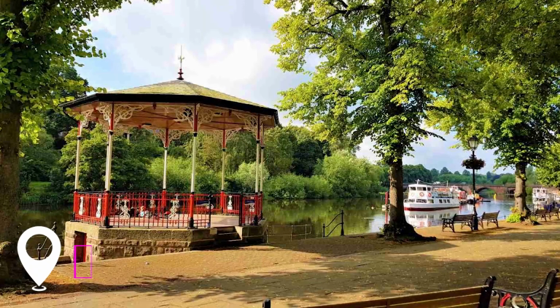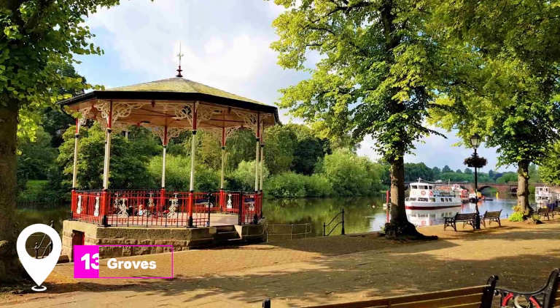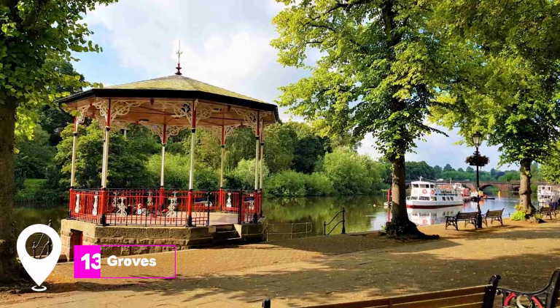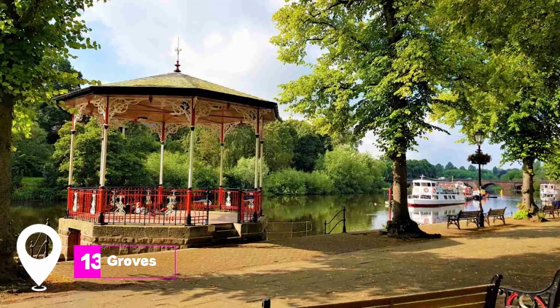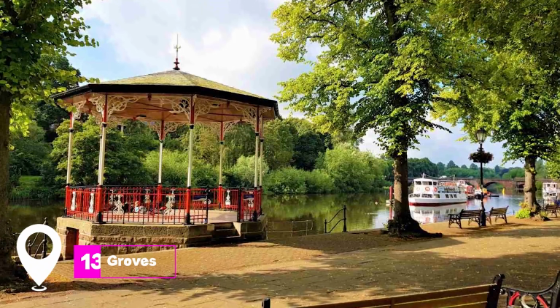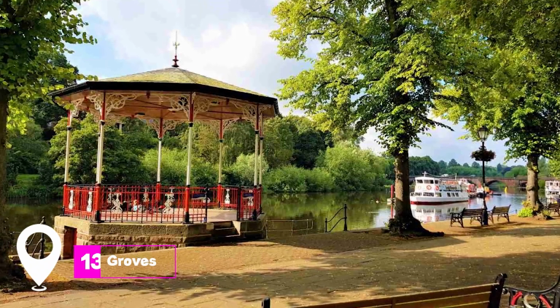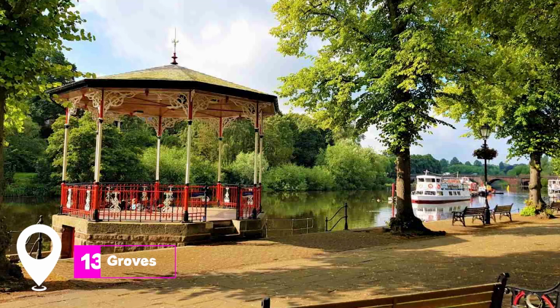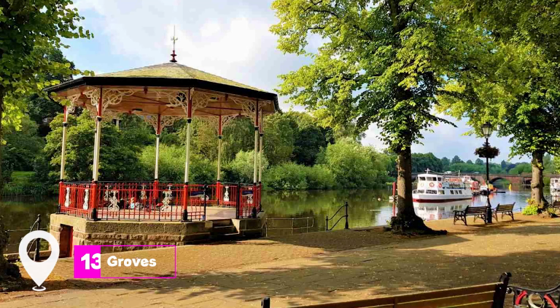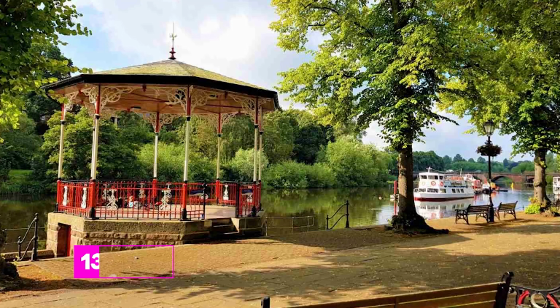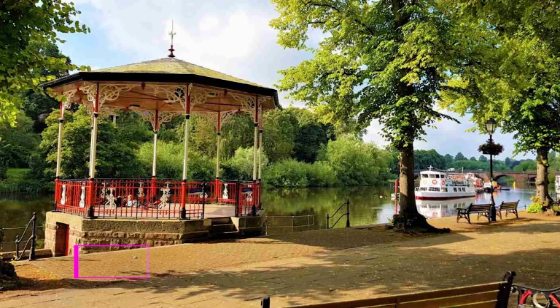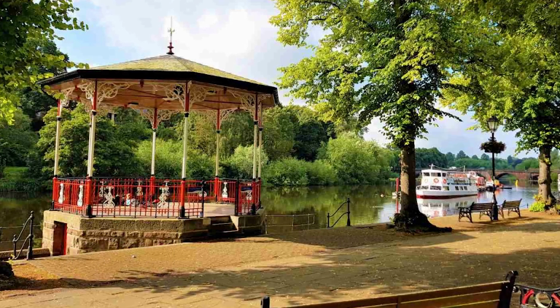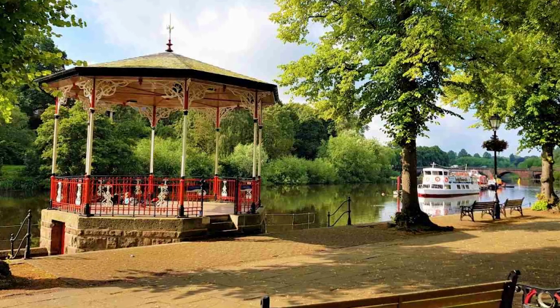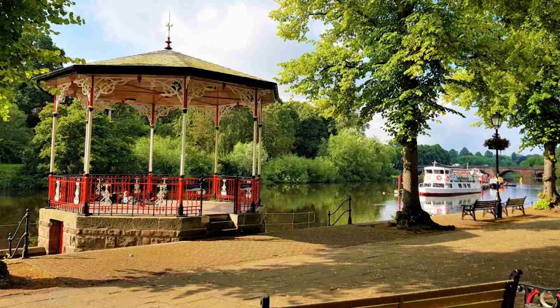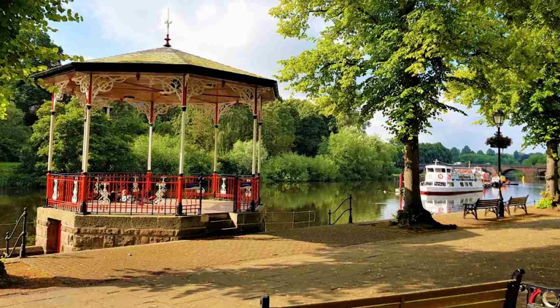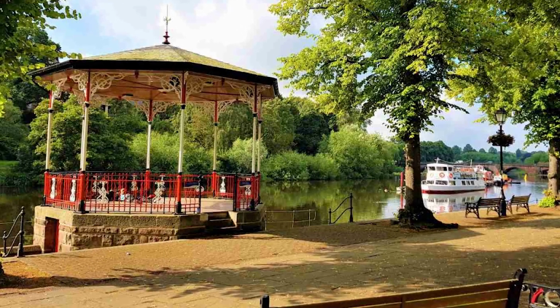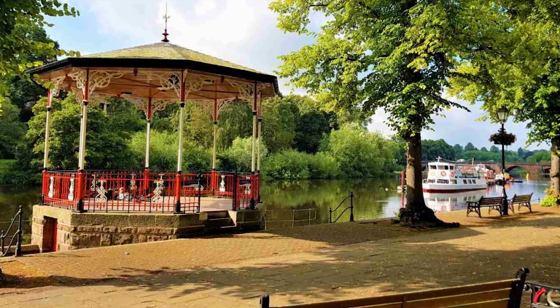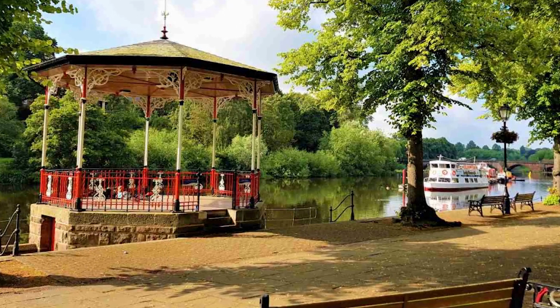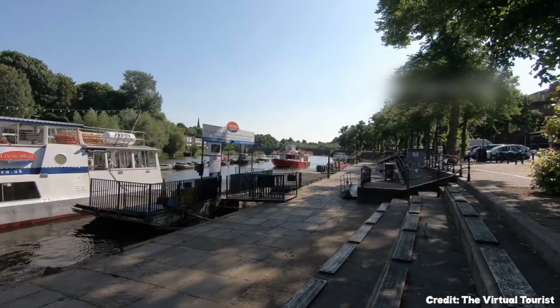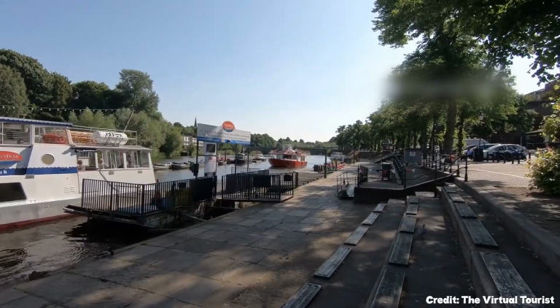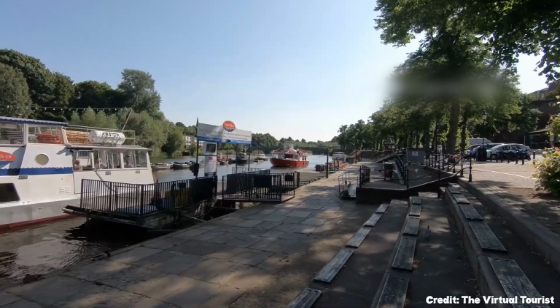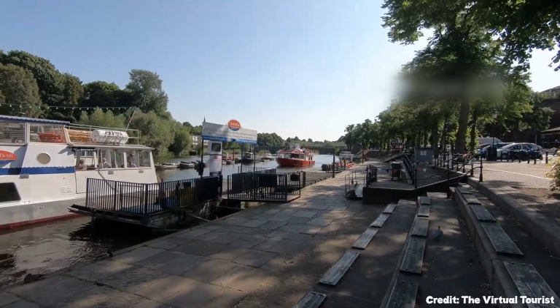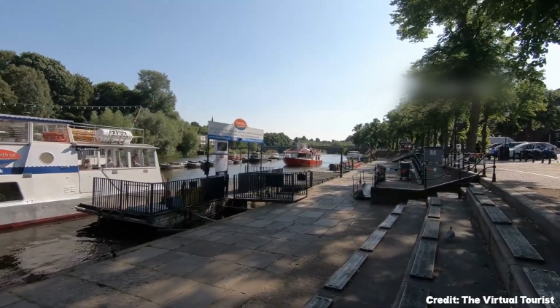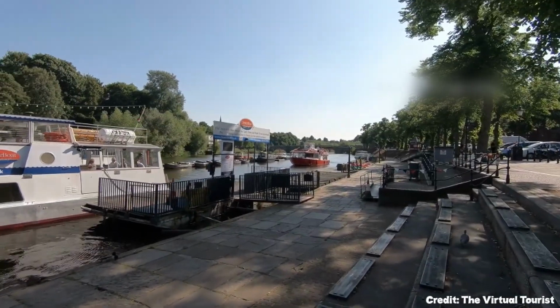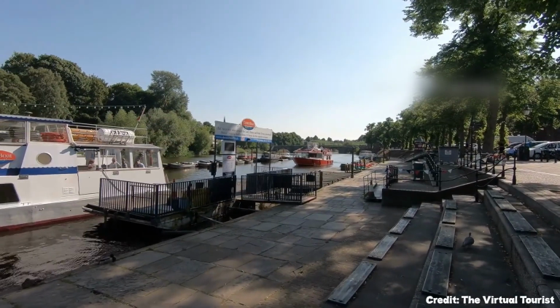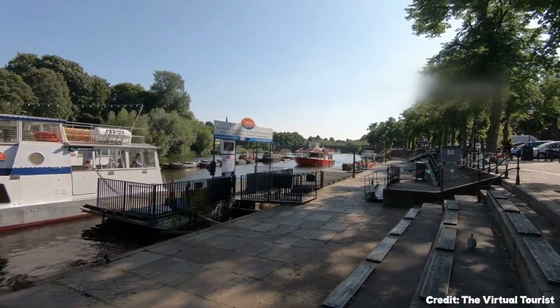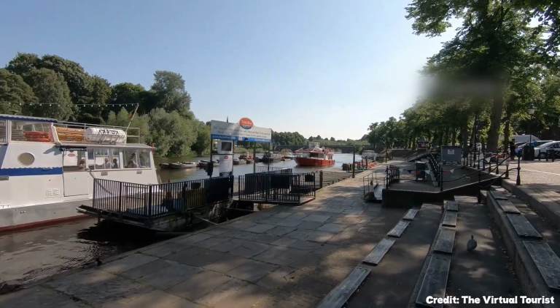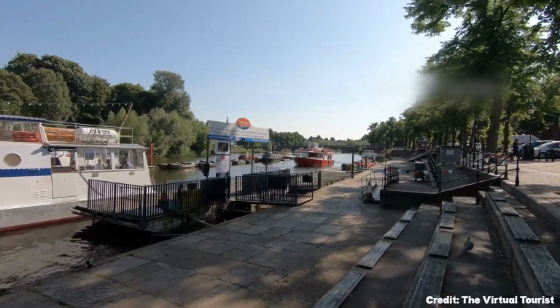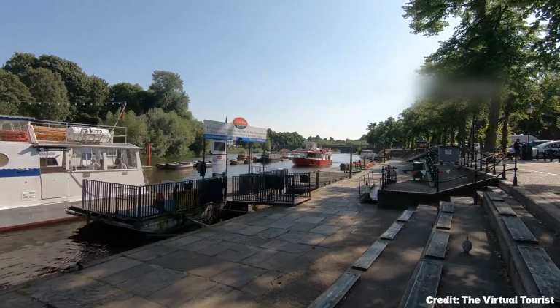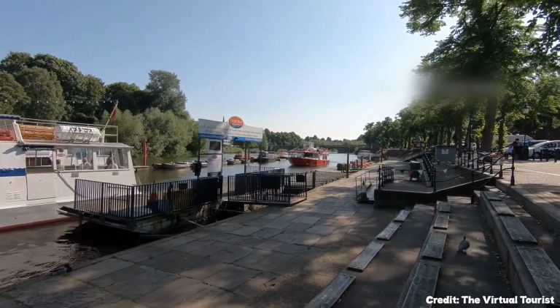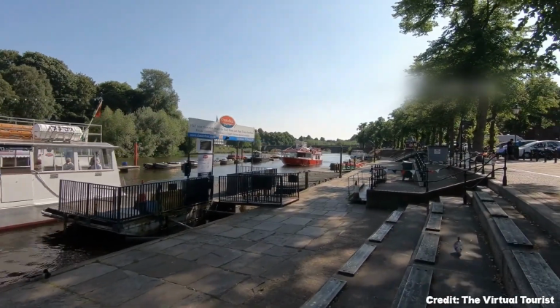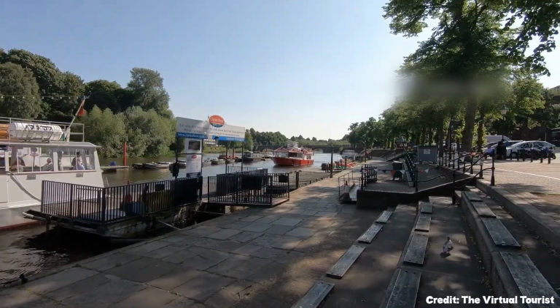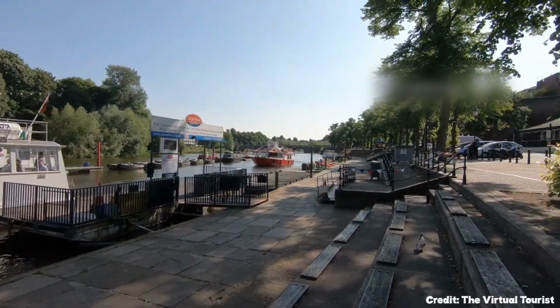At number thirteen, we have the Groves. This is a beautiful riverside promenade, offering stunning views and a peaceful place to relax.